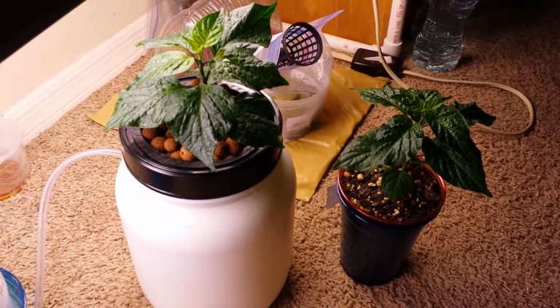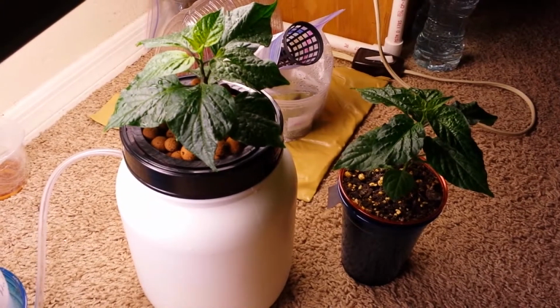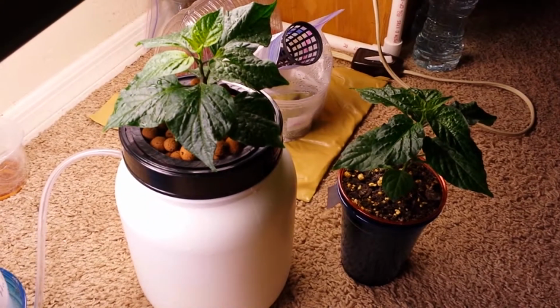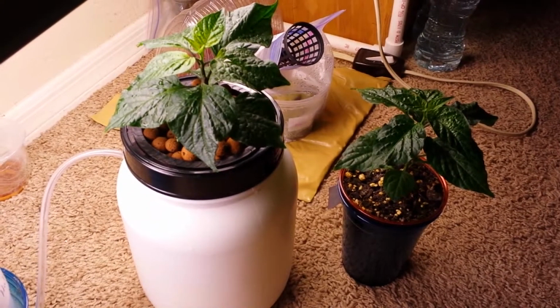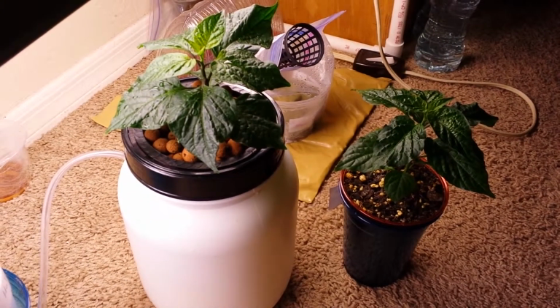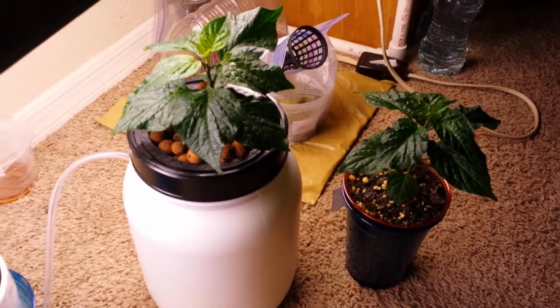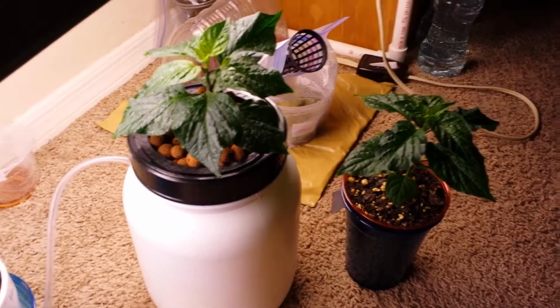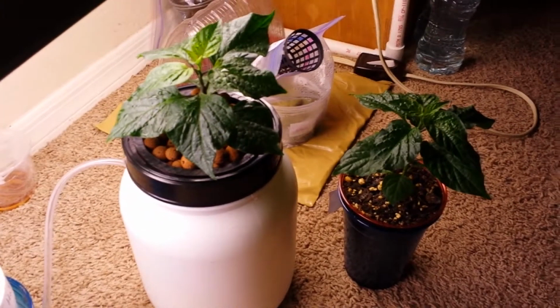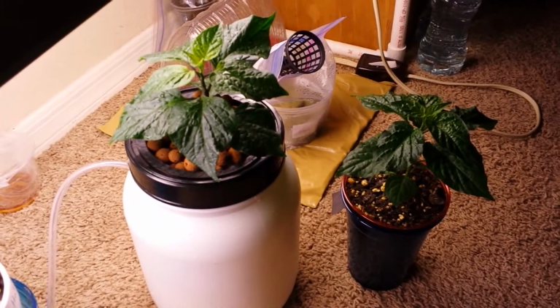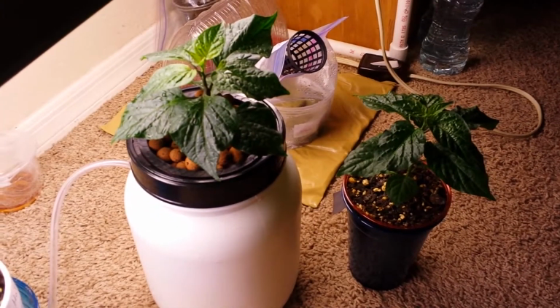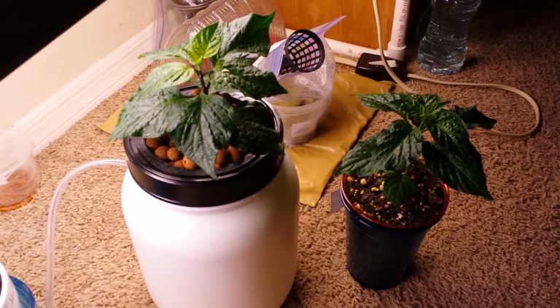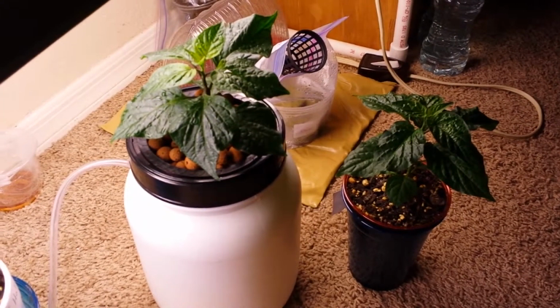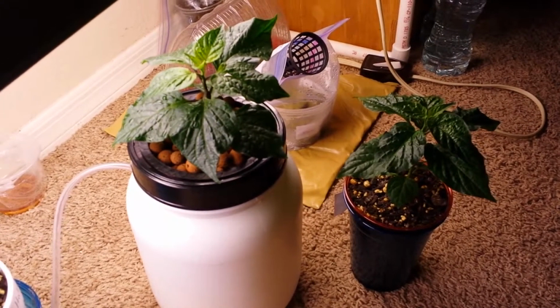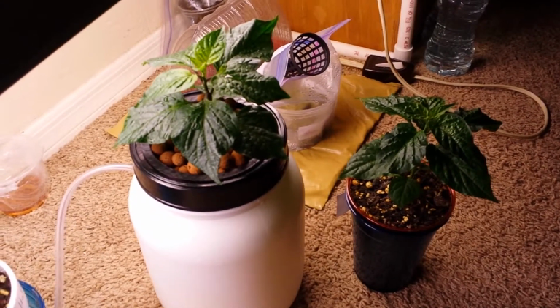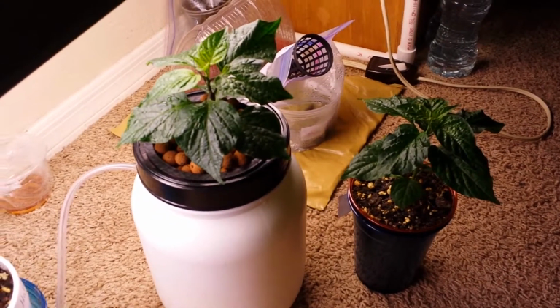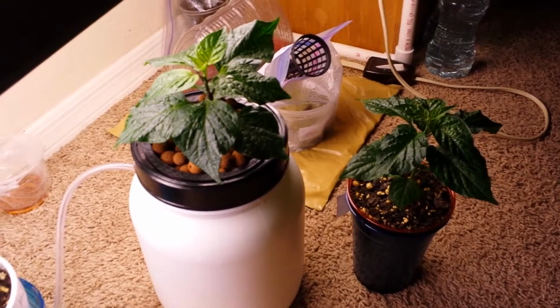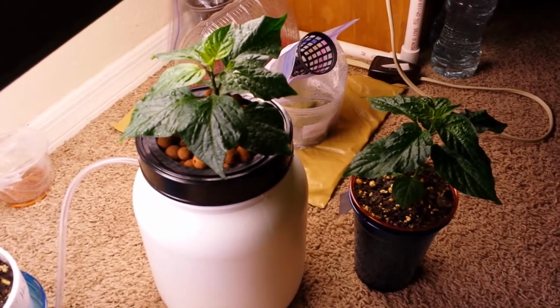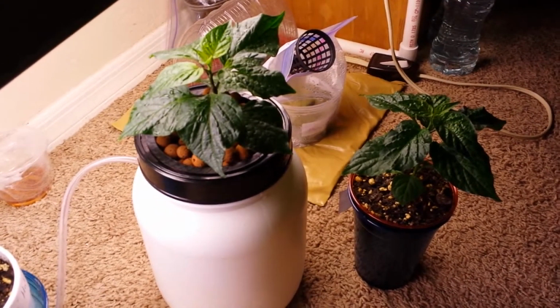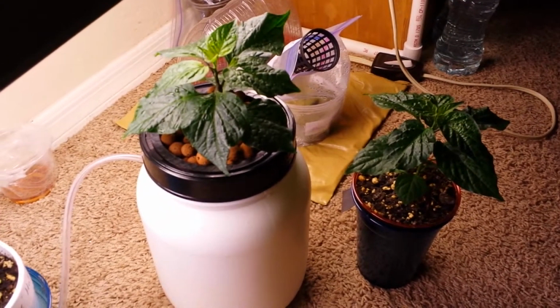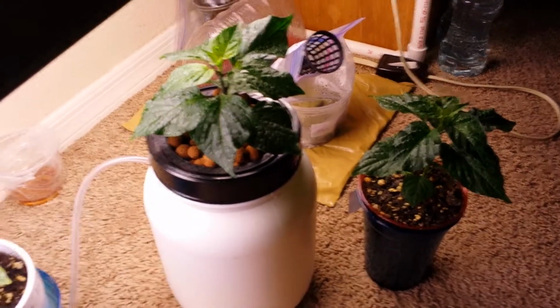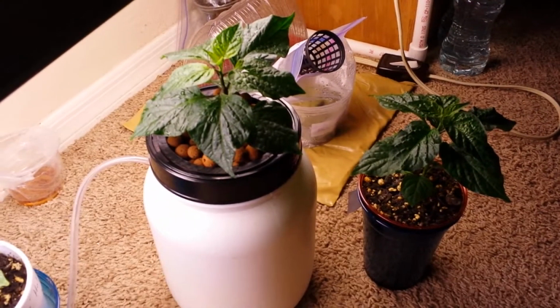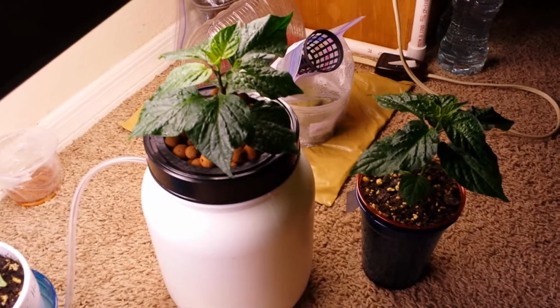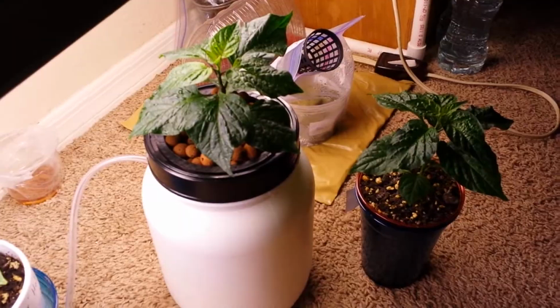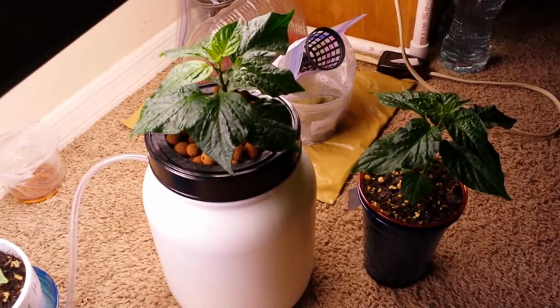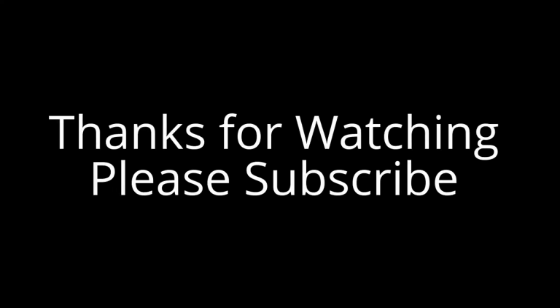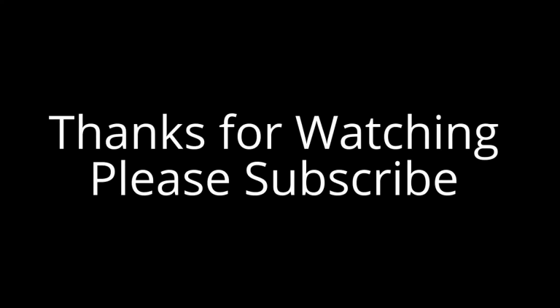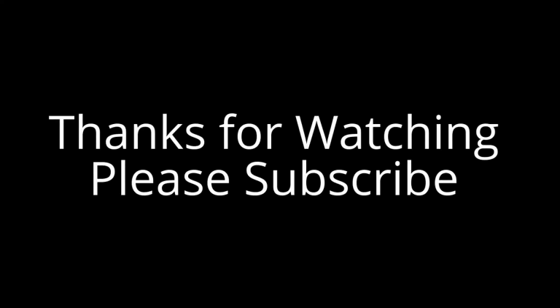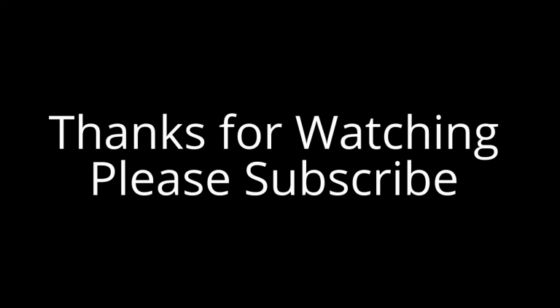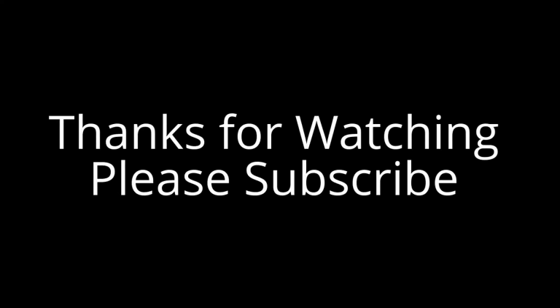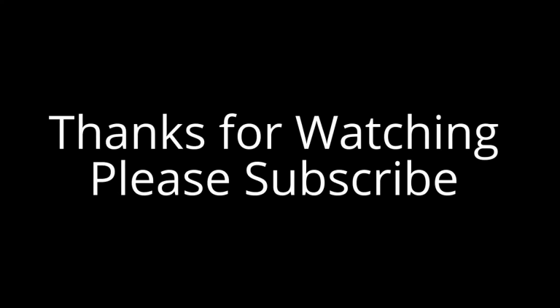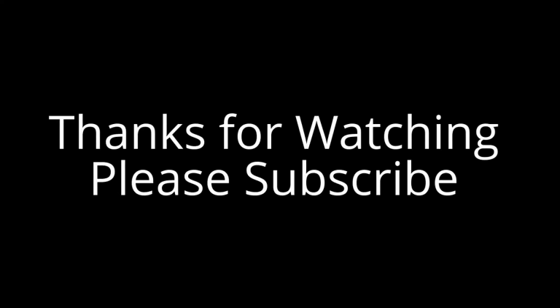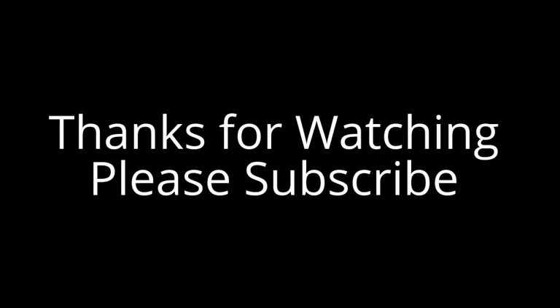If you enjoyed this video, please subscribe to see the results. Thank you.